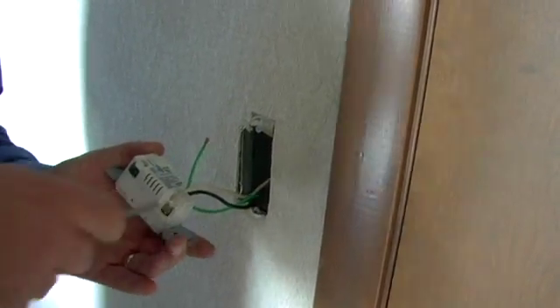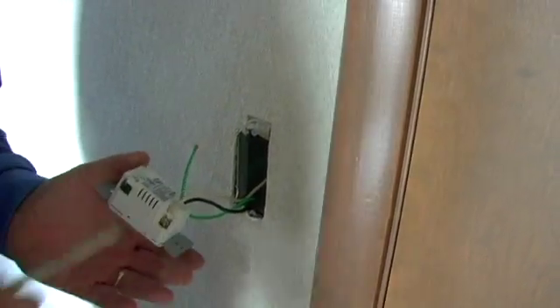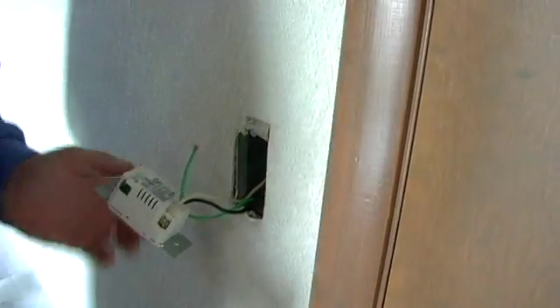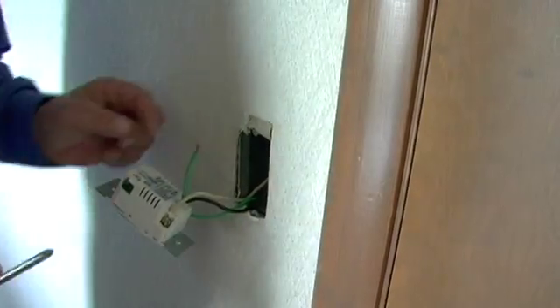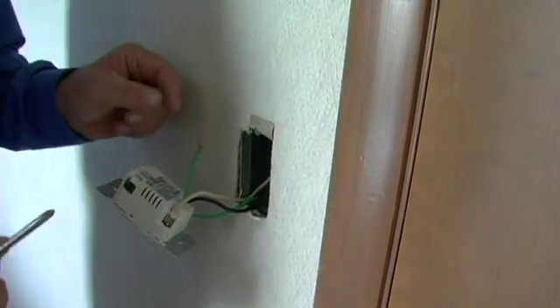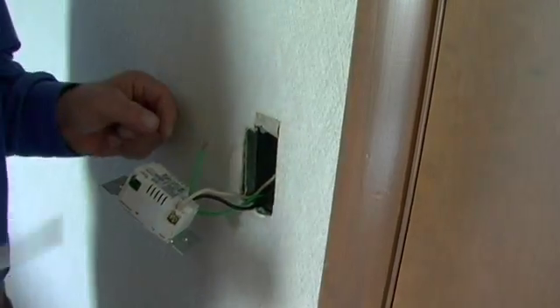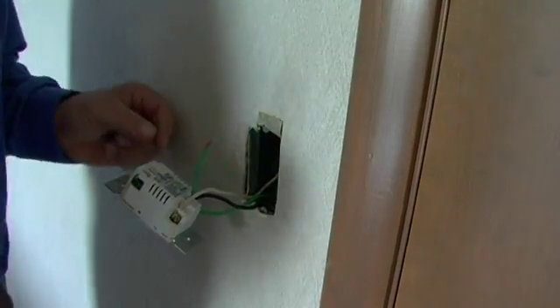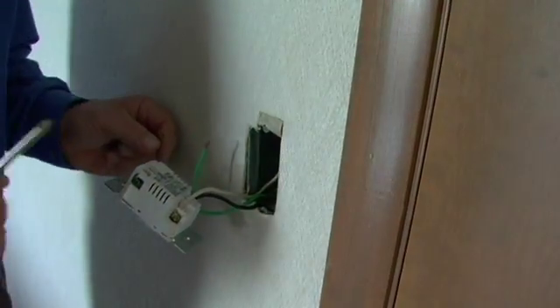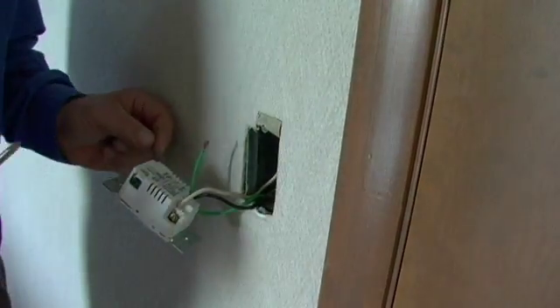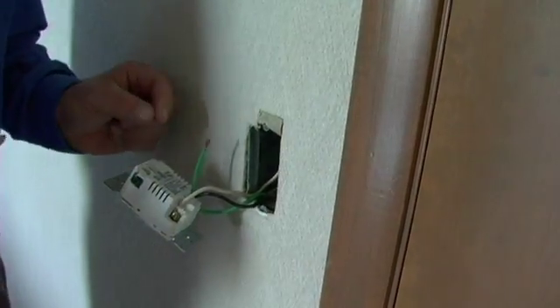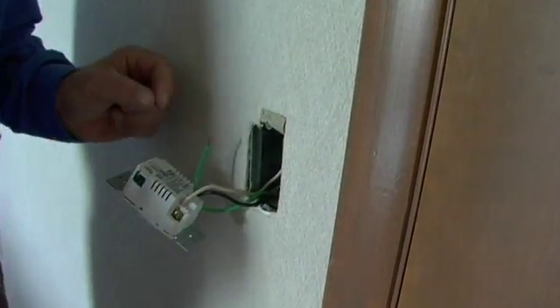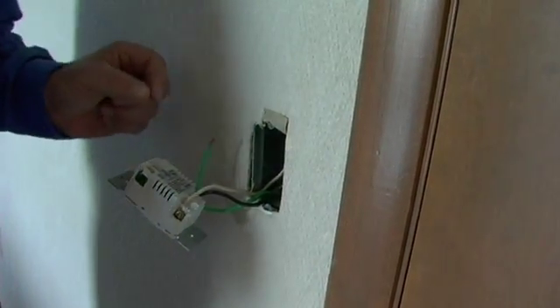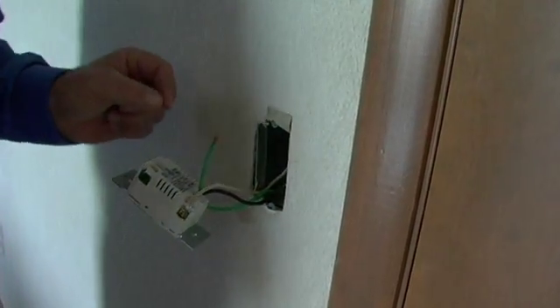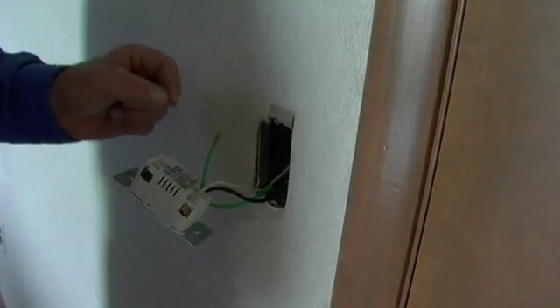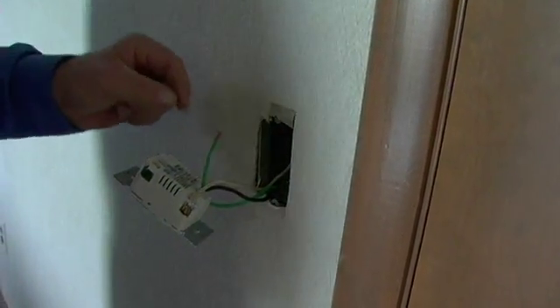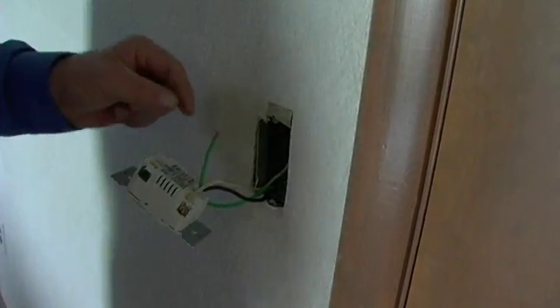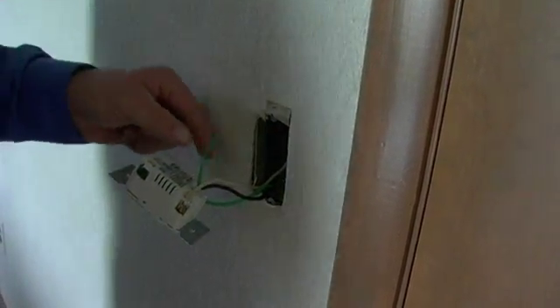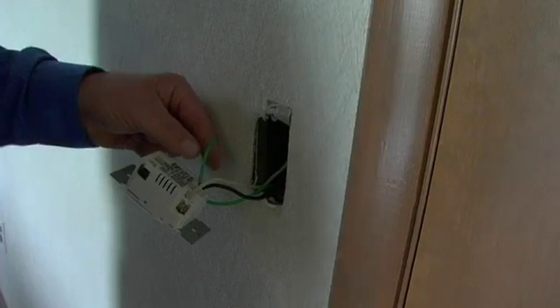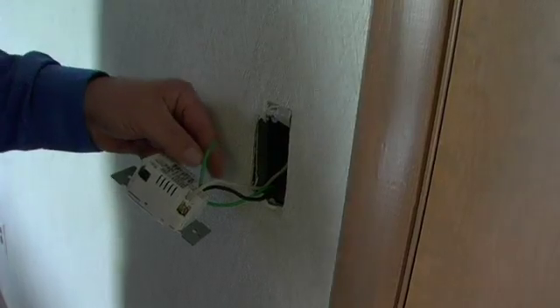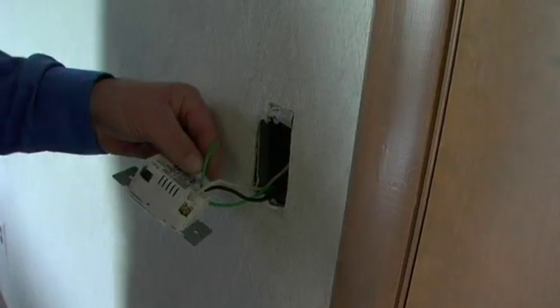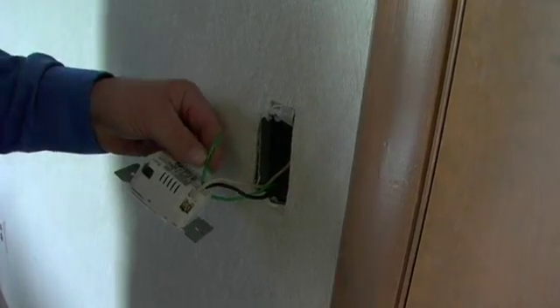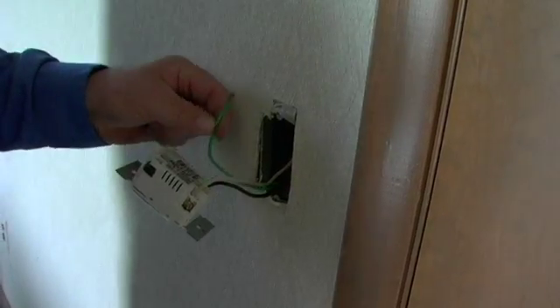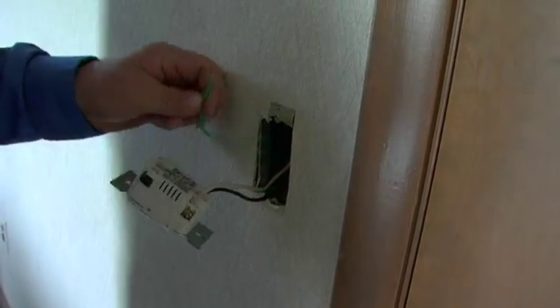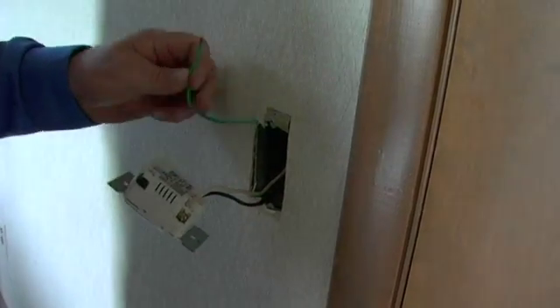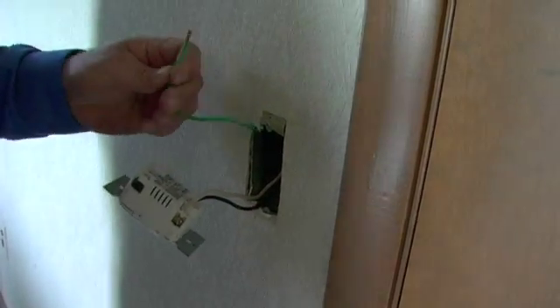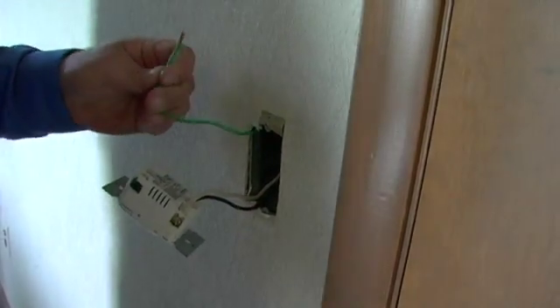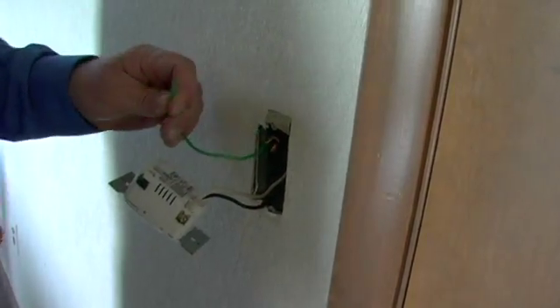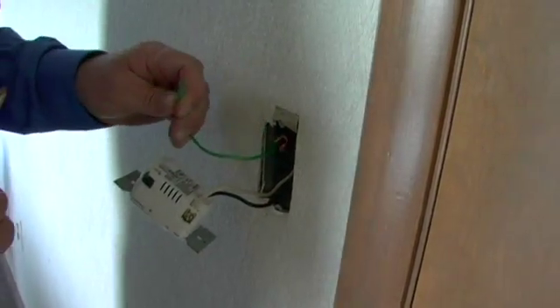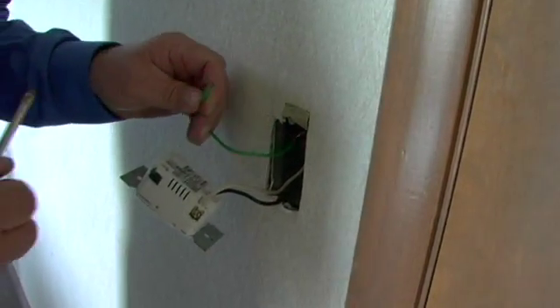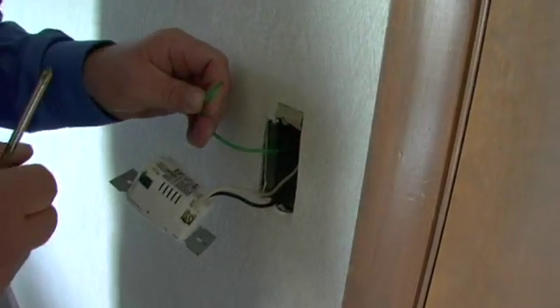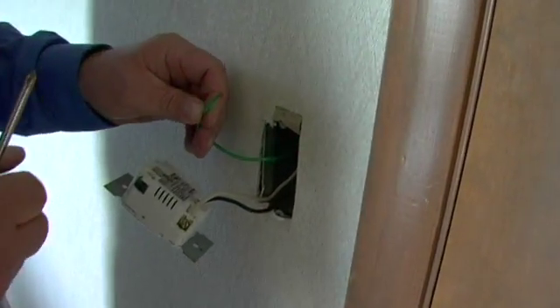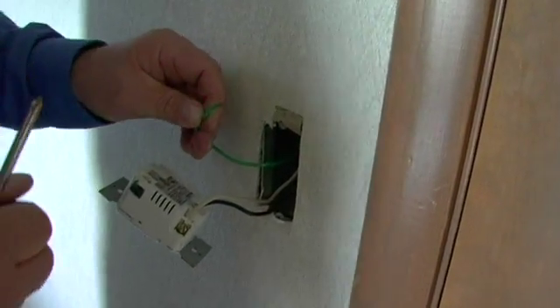Now our line and load is connected. Most importantly, we want to make sure that the ground is connected. God forbid there's a short — there's your protection.